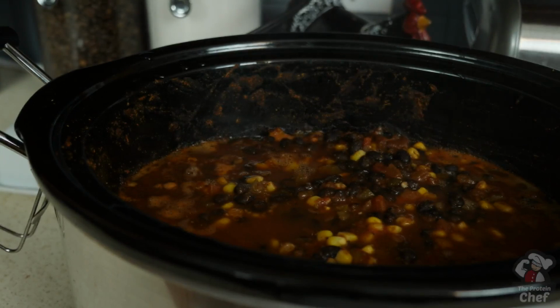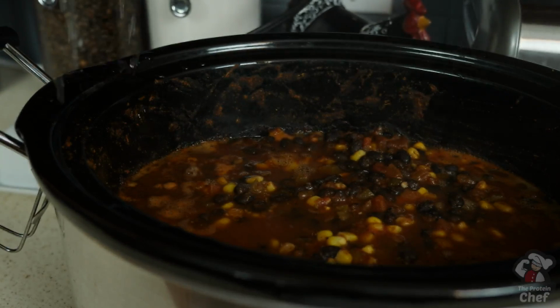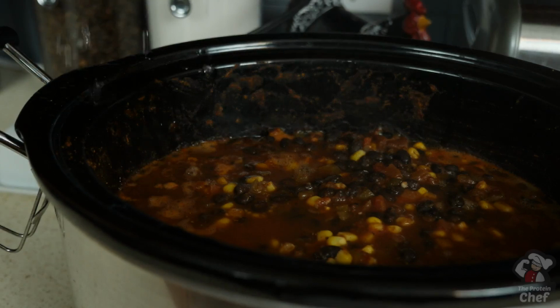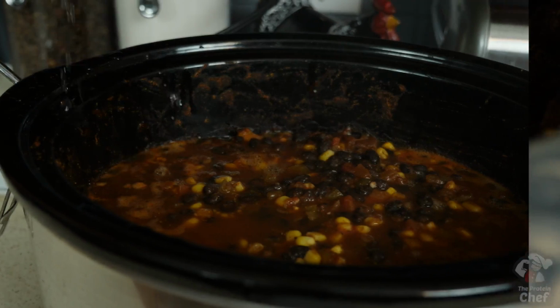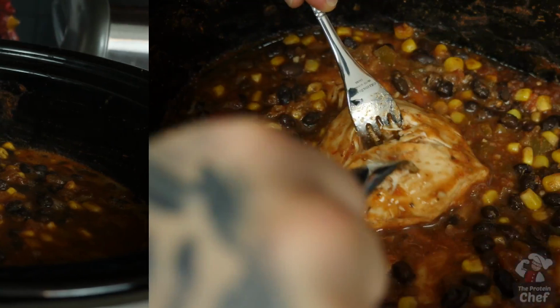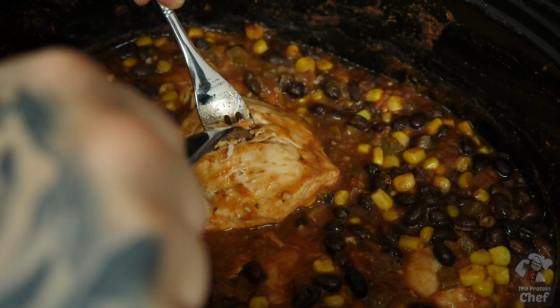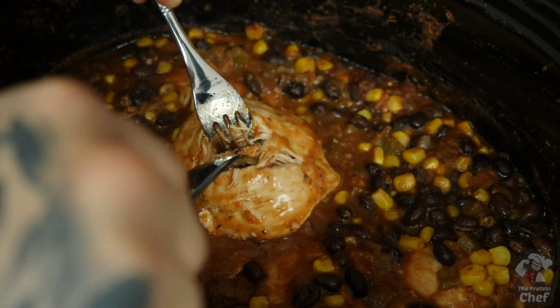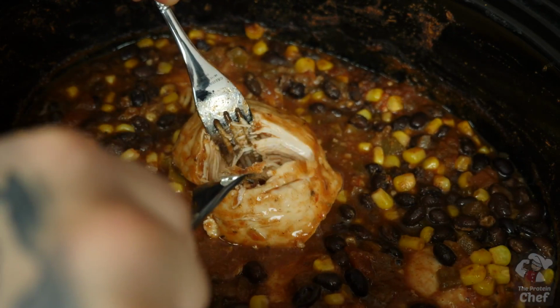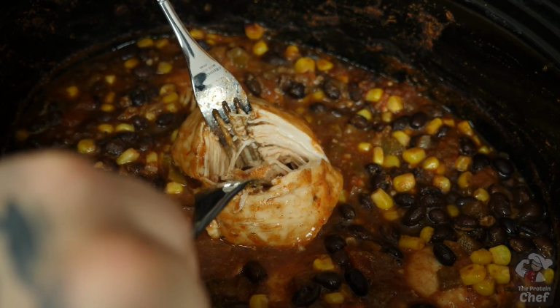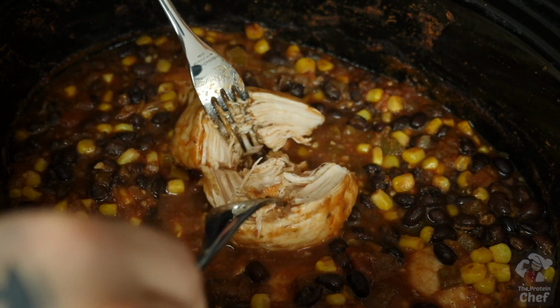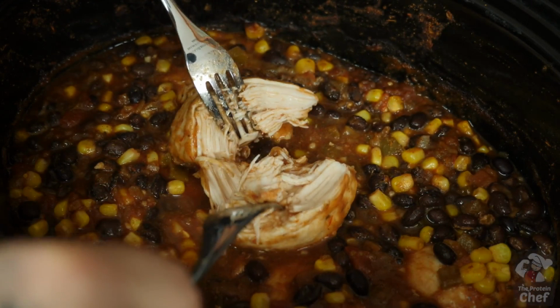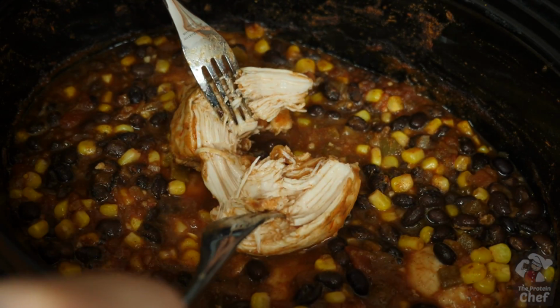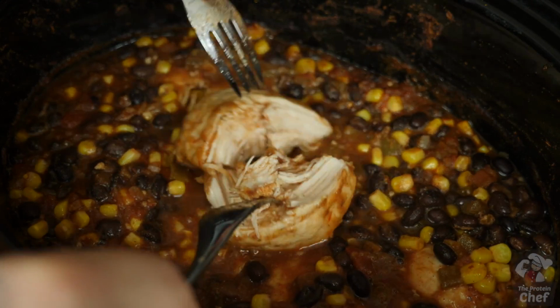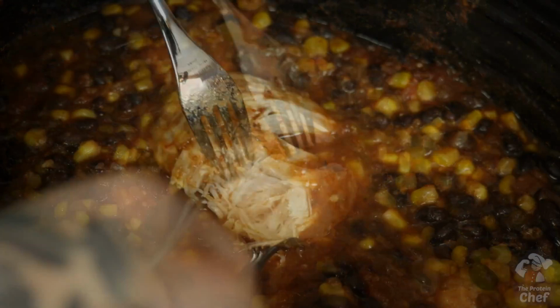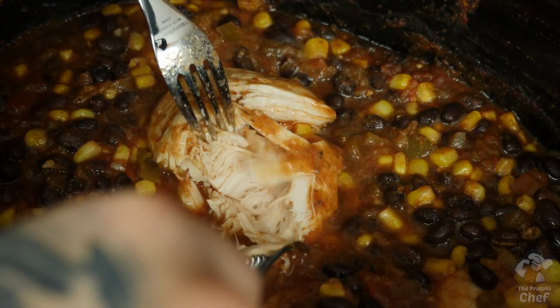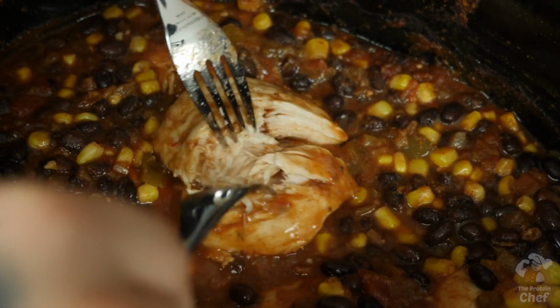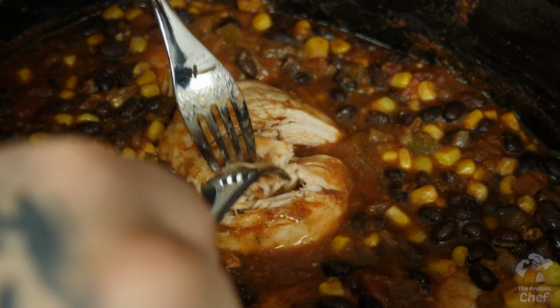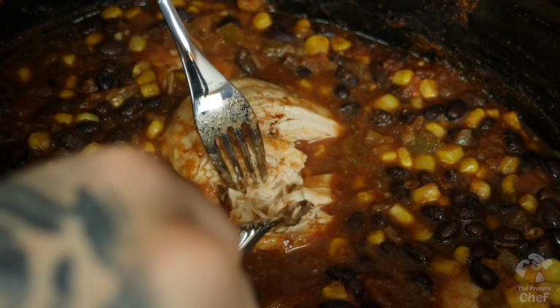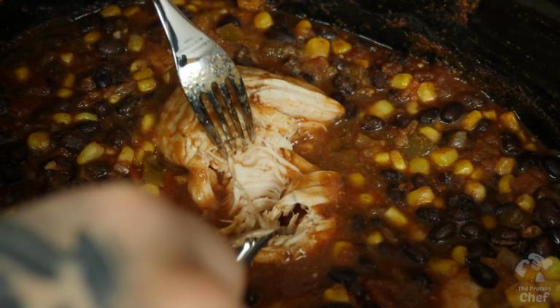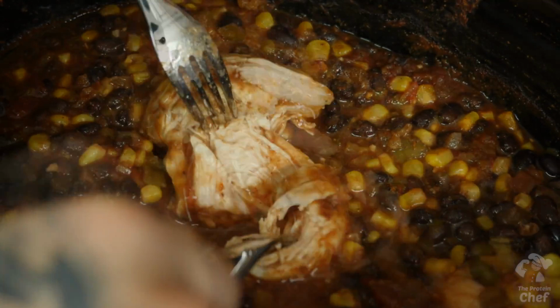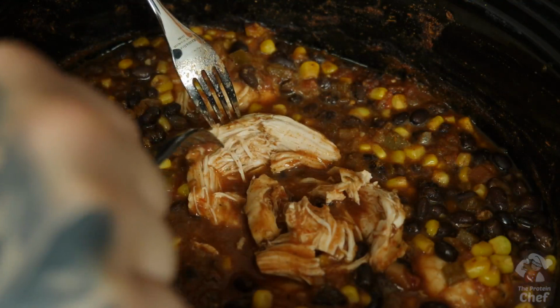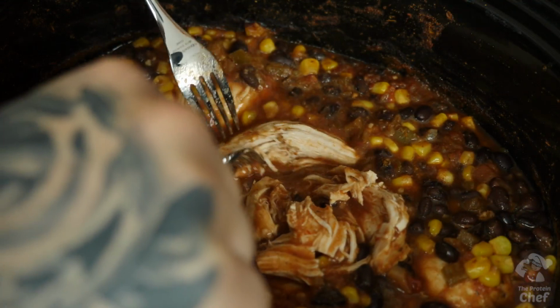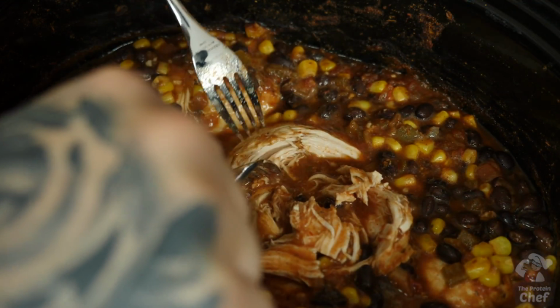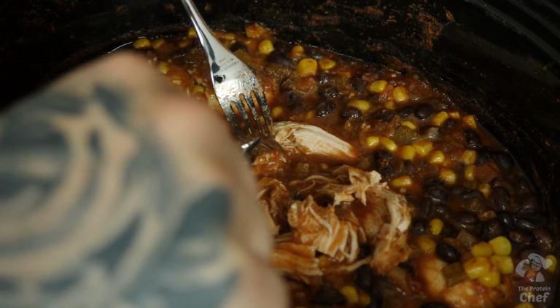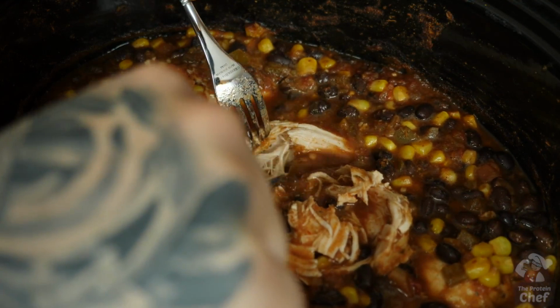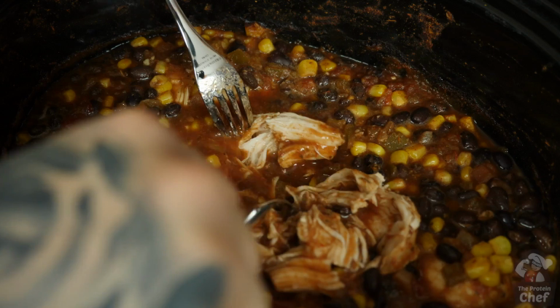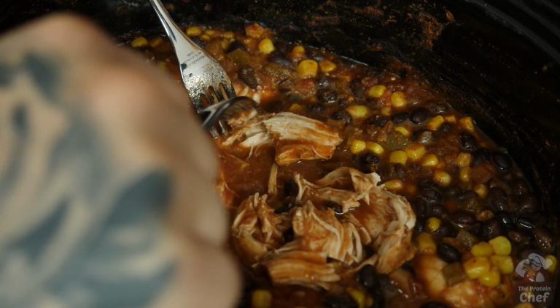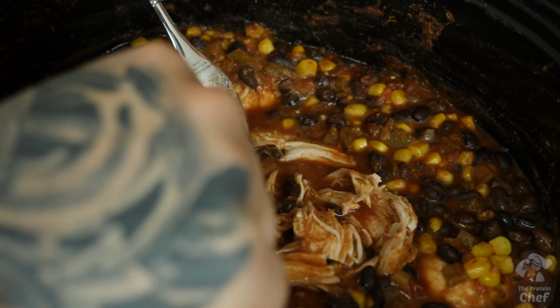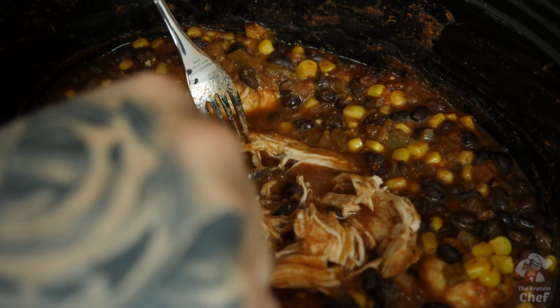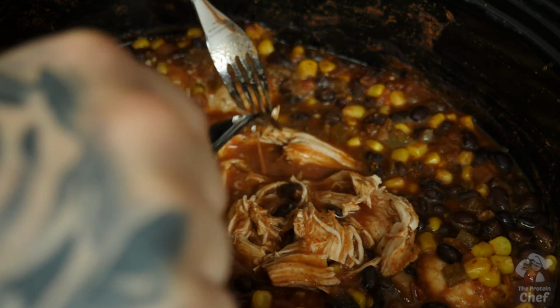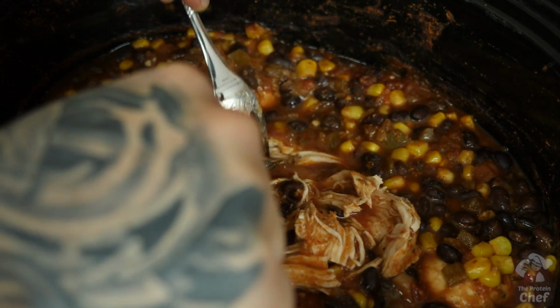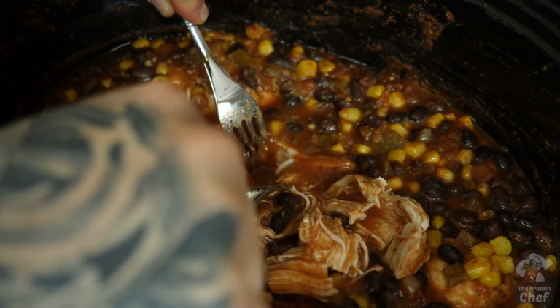After that time, remove the lid and shred your chicken up with two forks like this. It should break apart pretty easy if it's cooked.